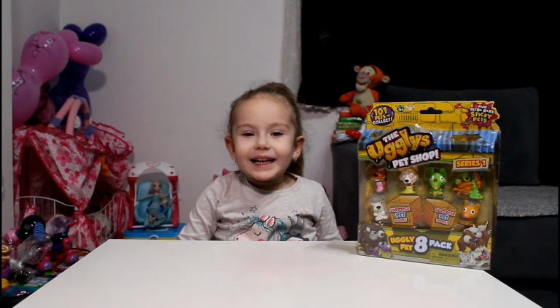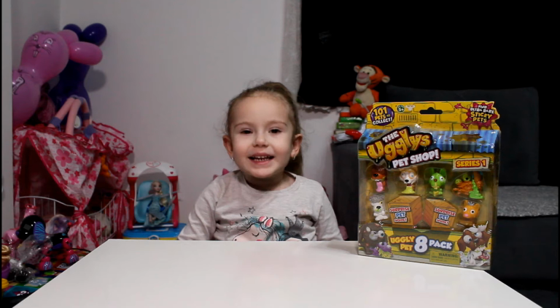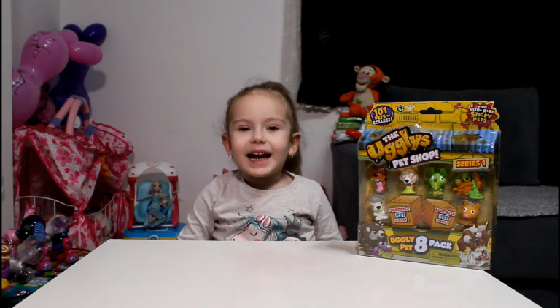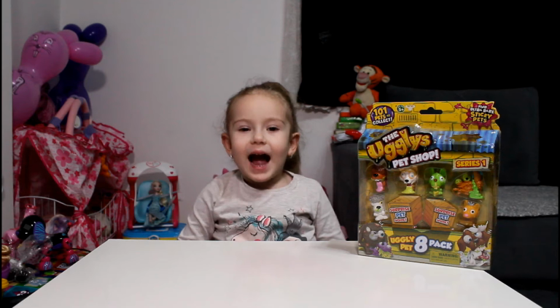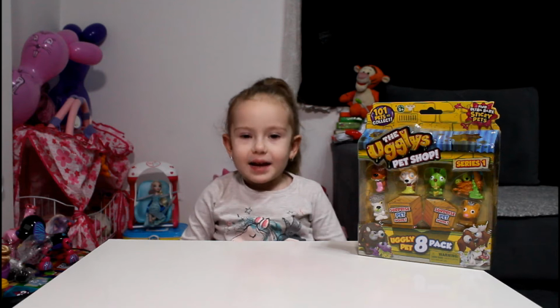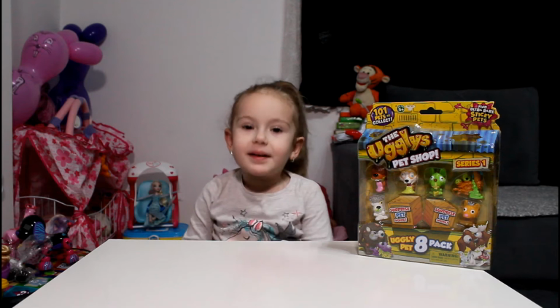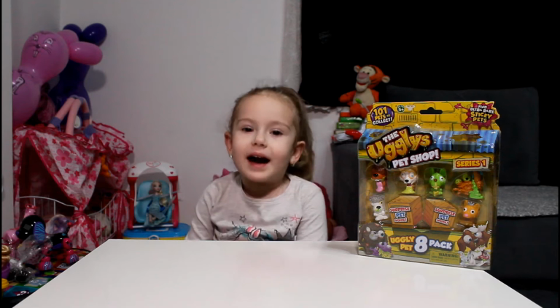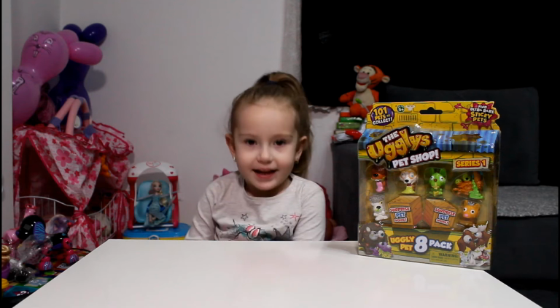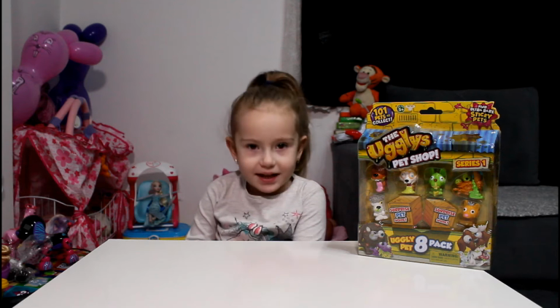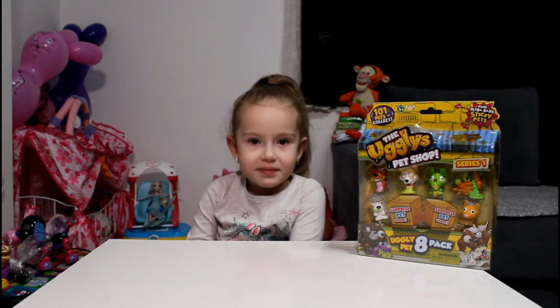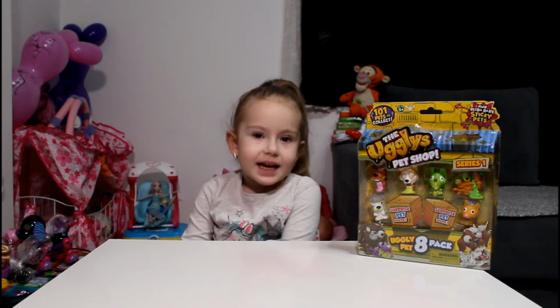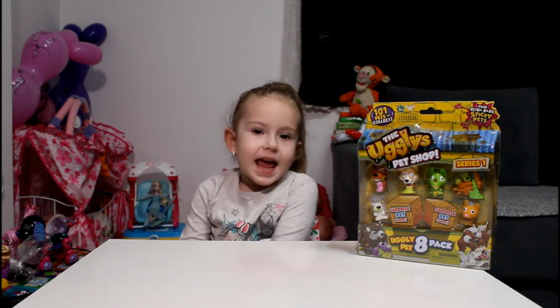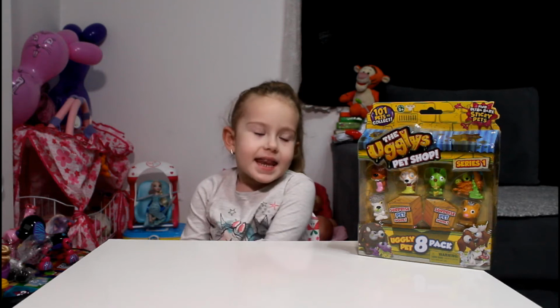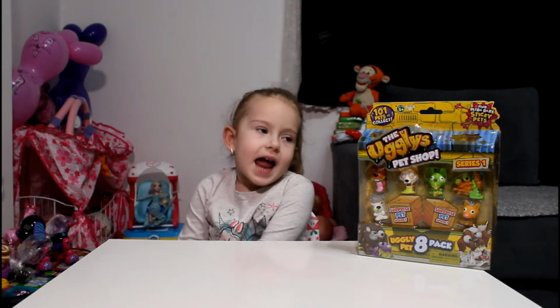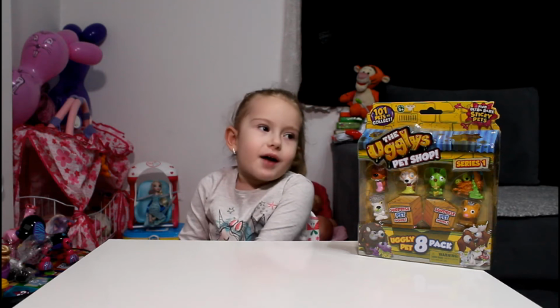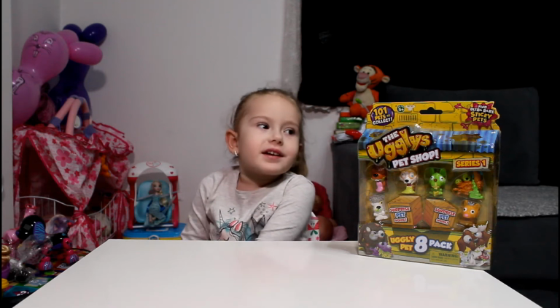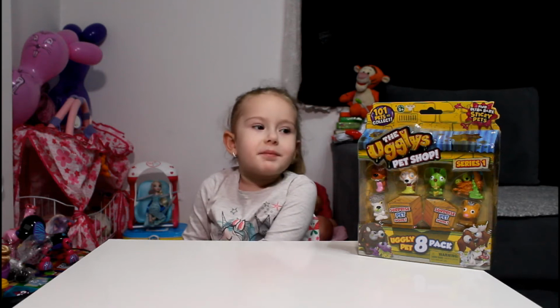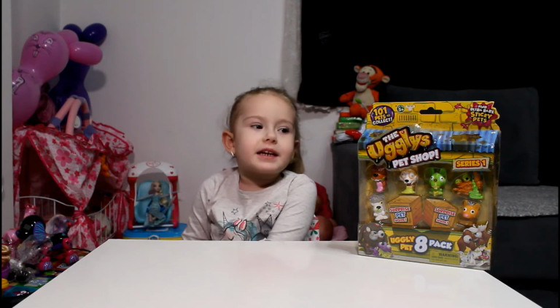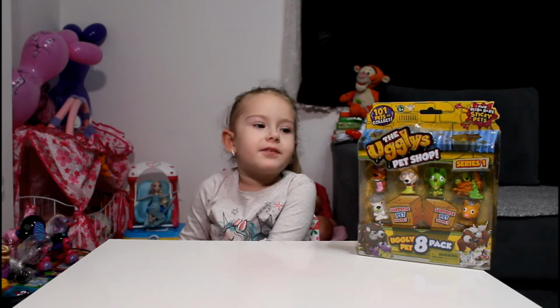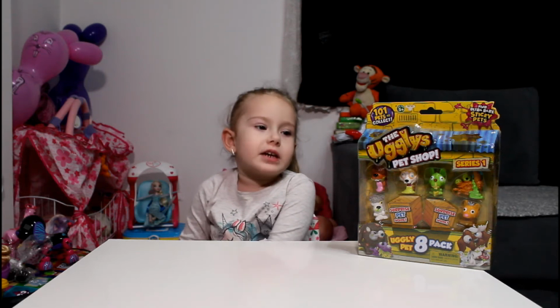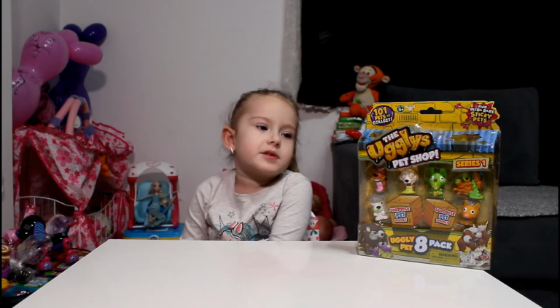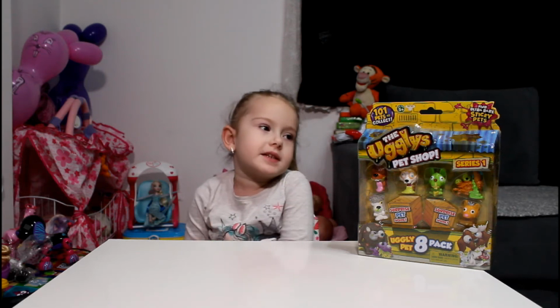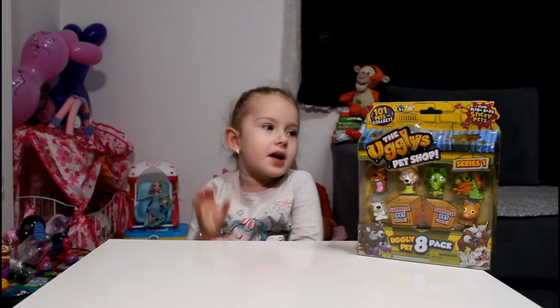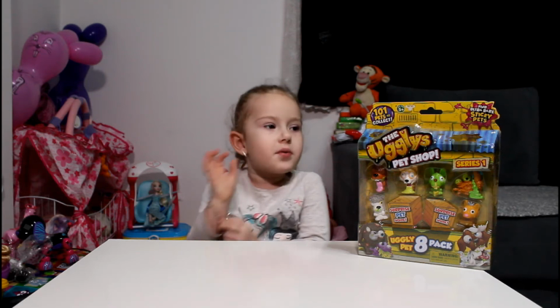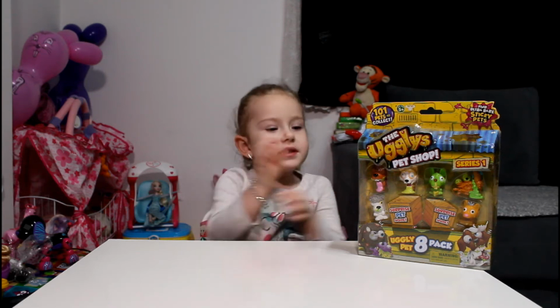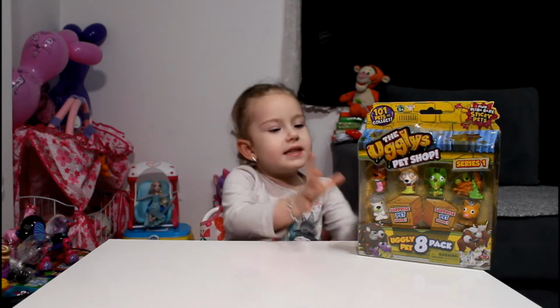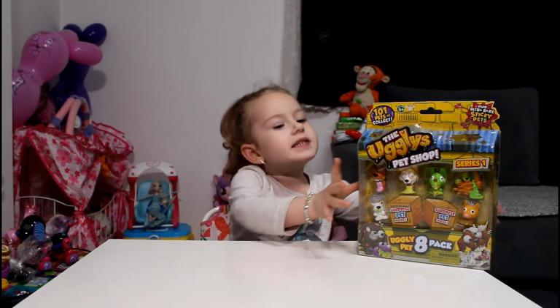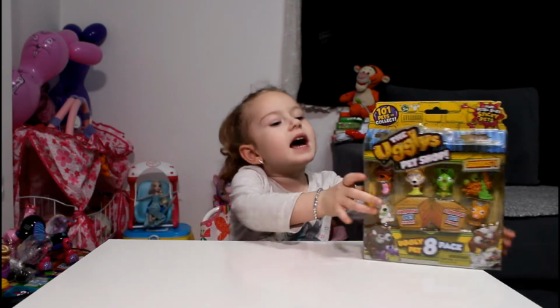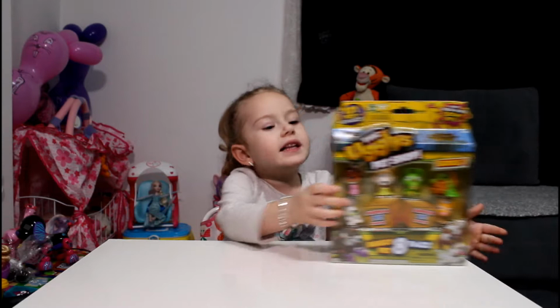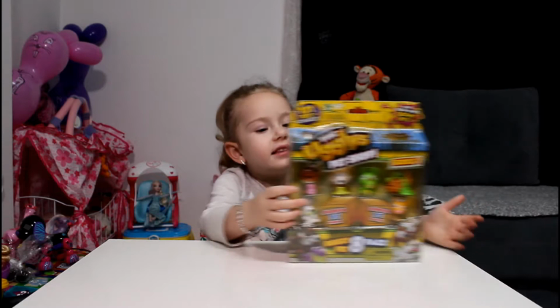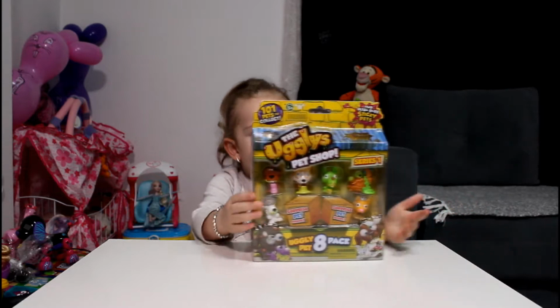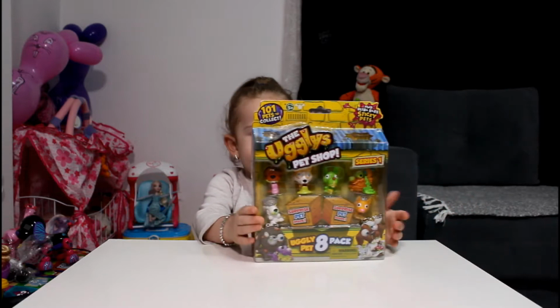Hi, I'm Gaia, and now we're going to make videos with these ugly dogs.